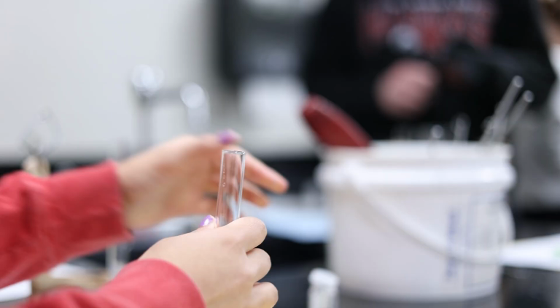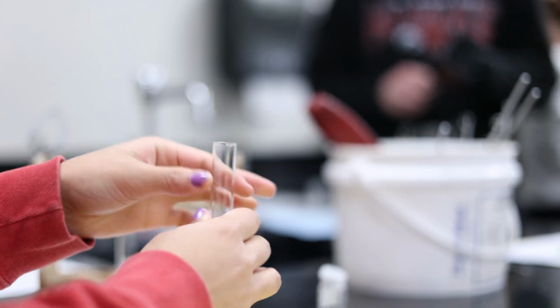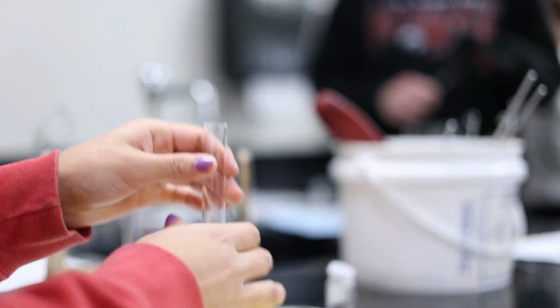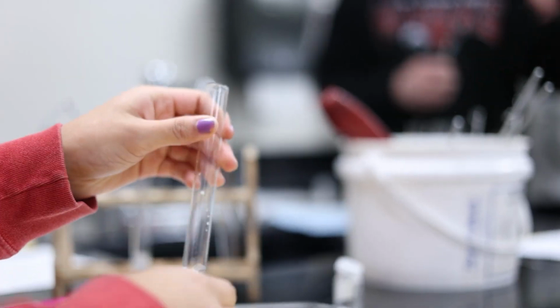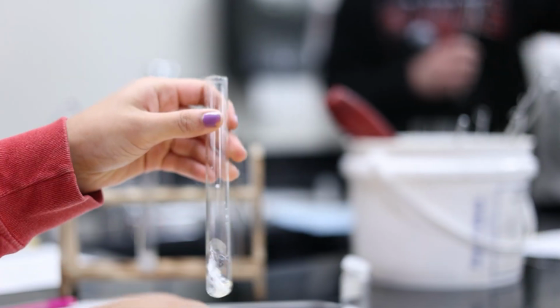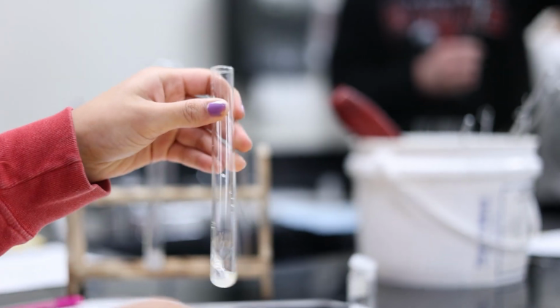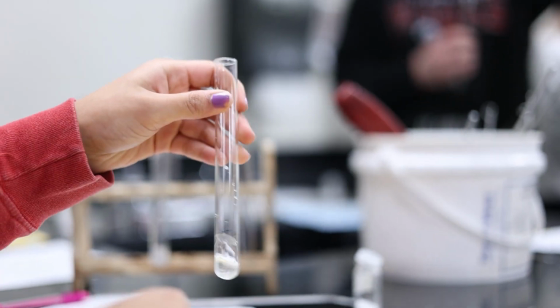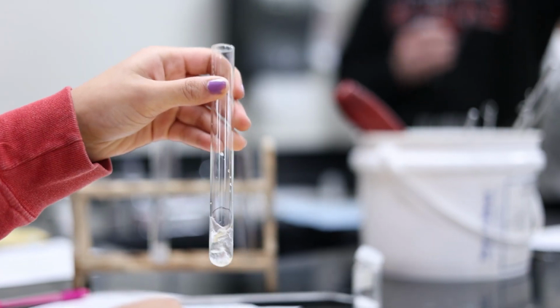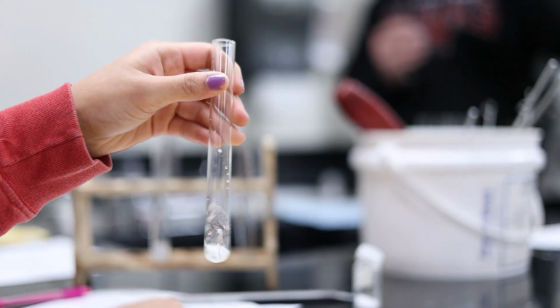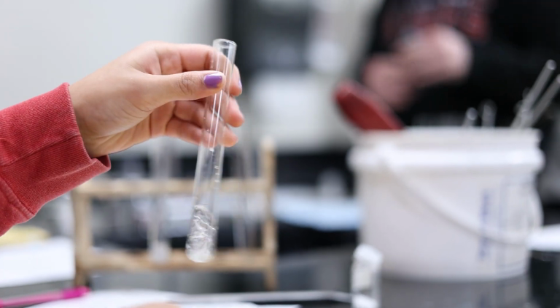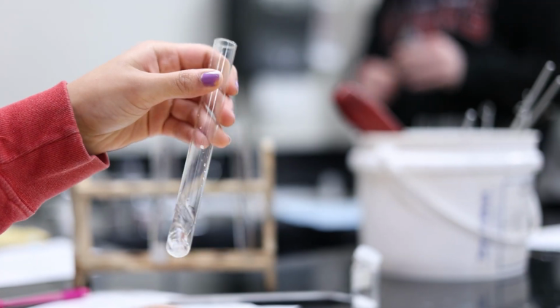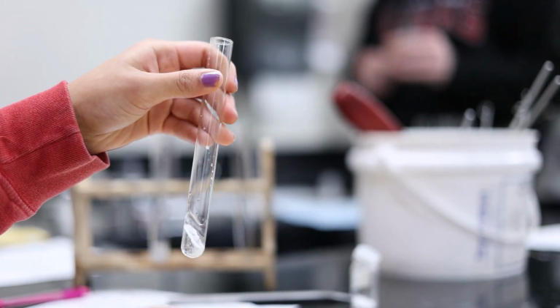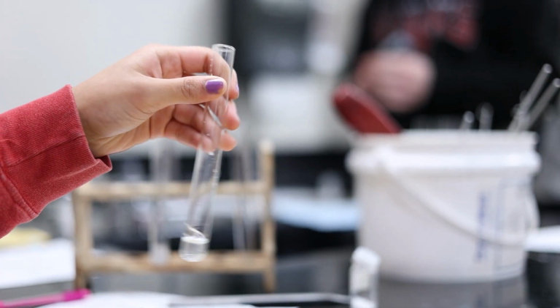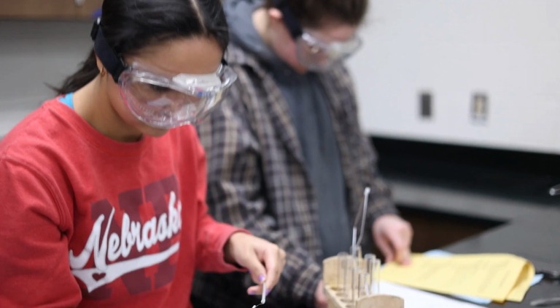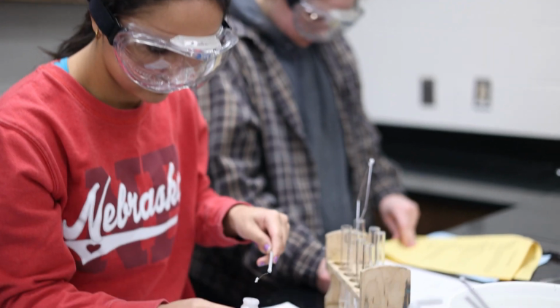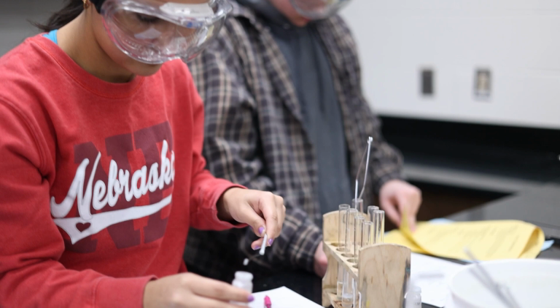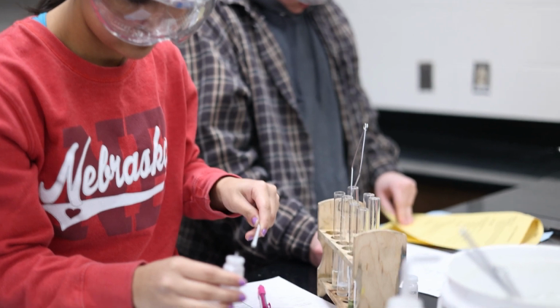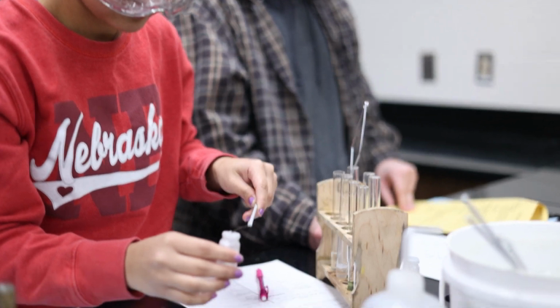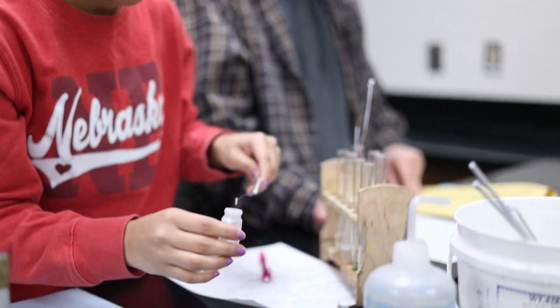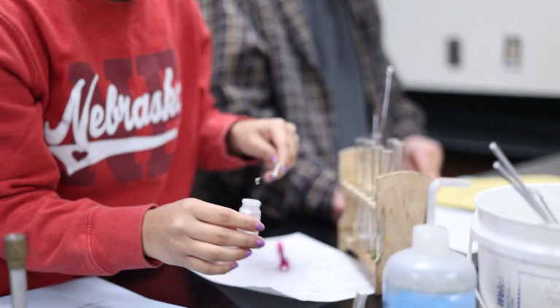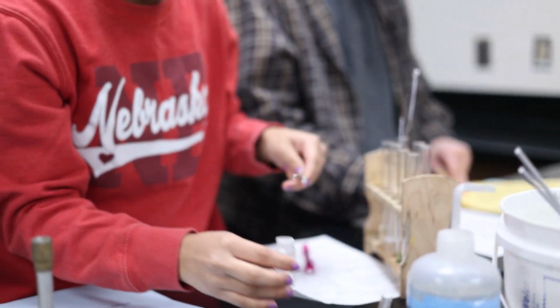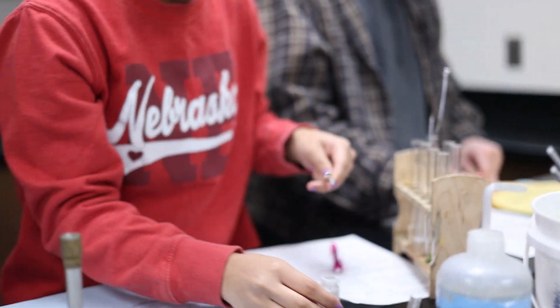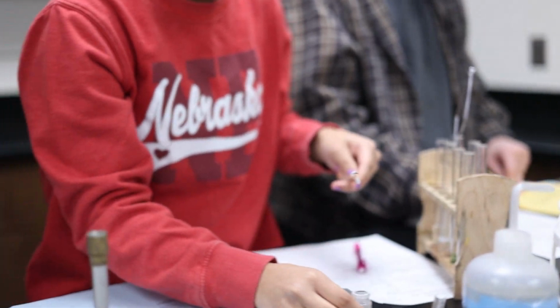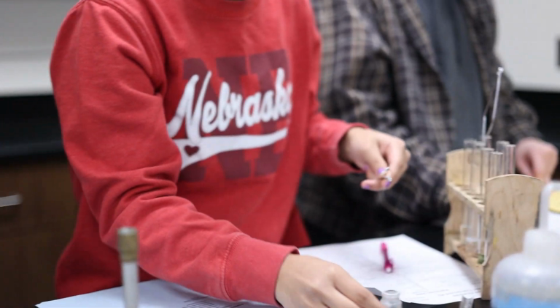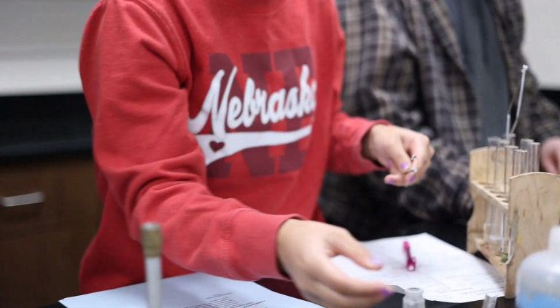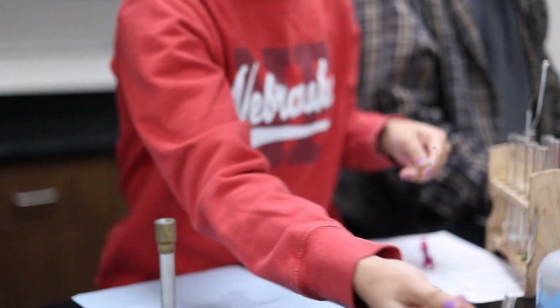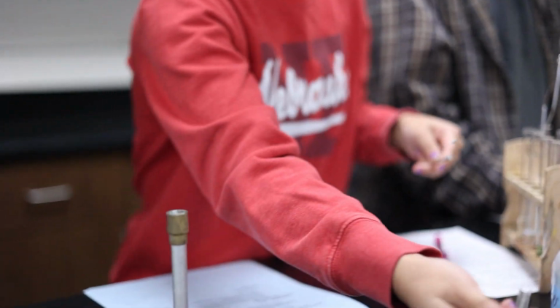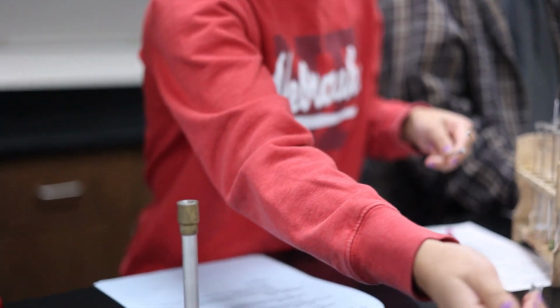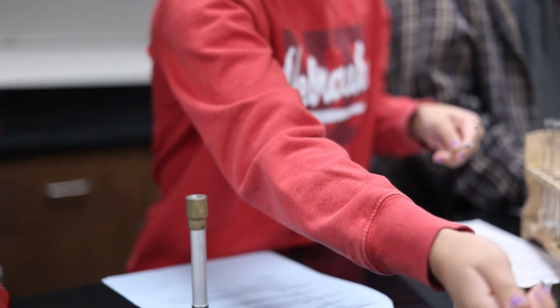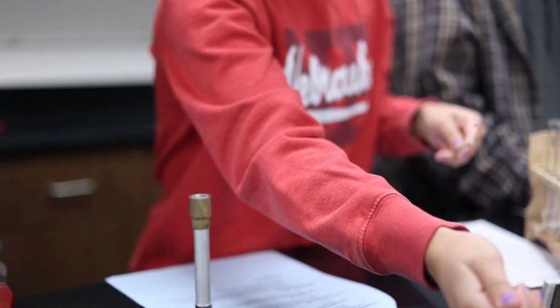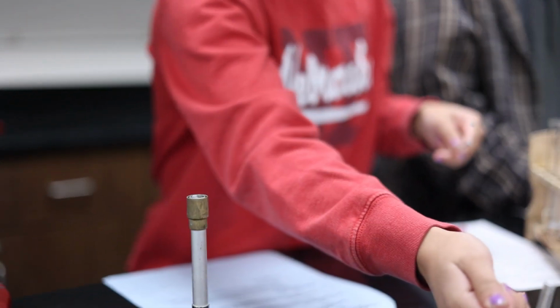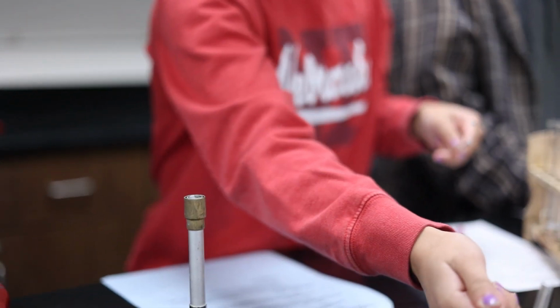My favorite part about the lab is probably hanging with friends and being close to them and playing with fire.